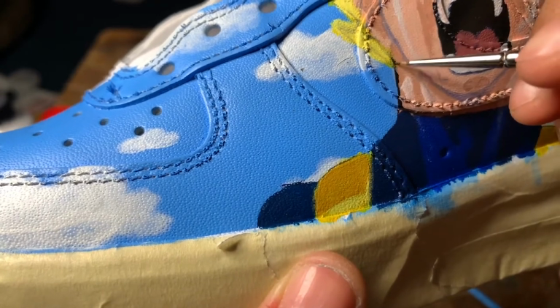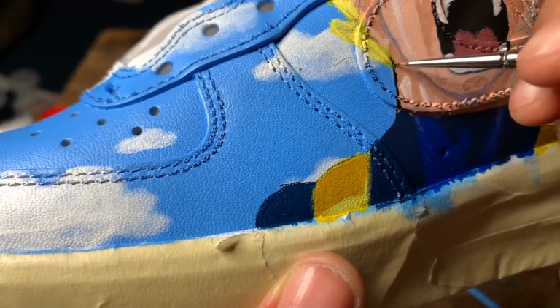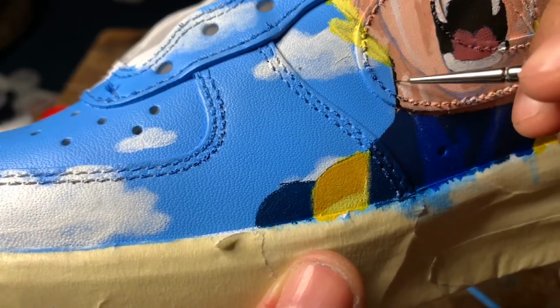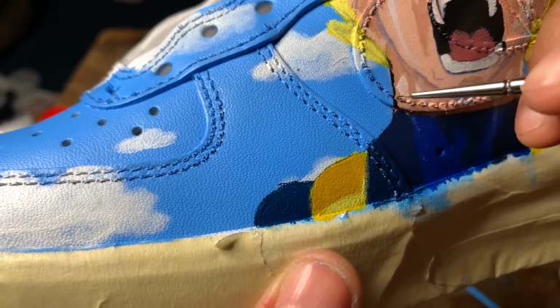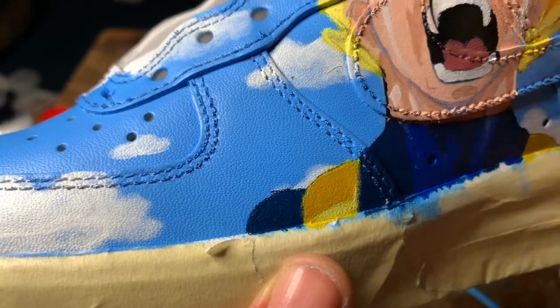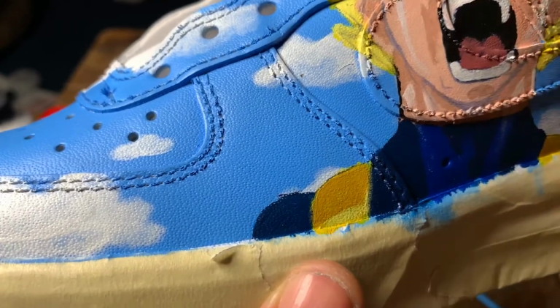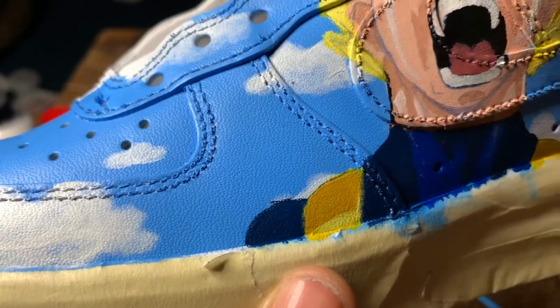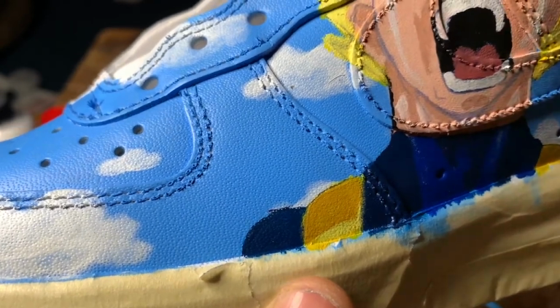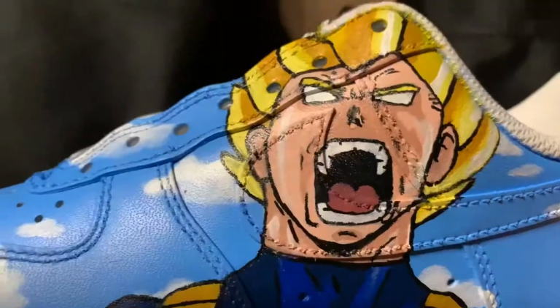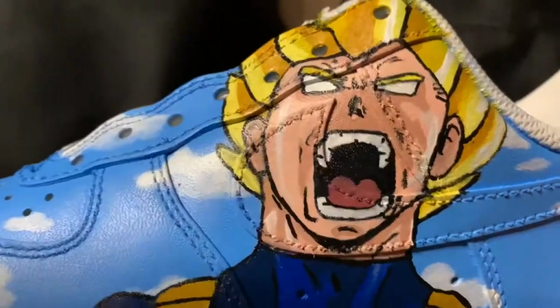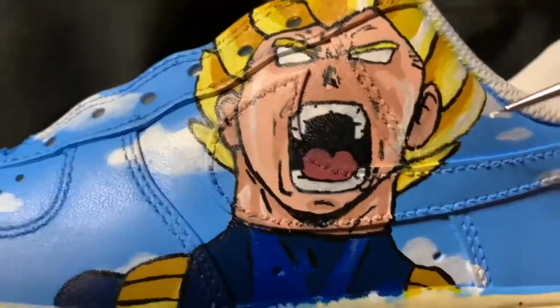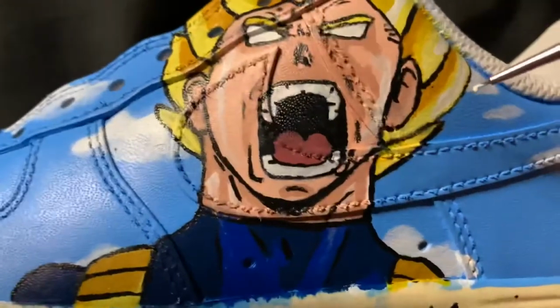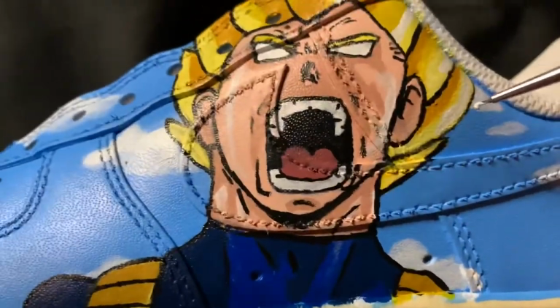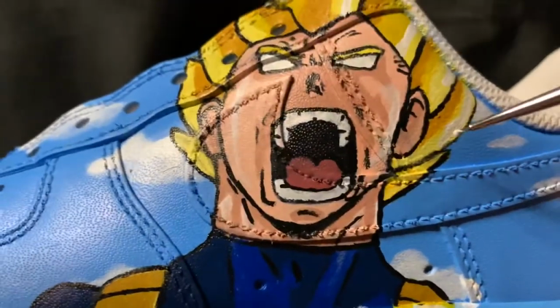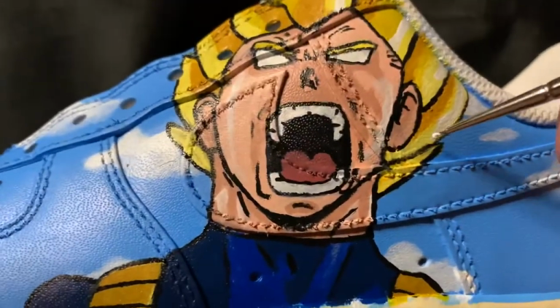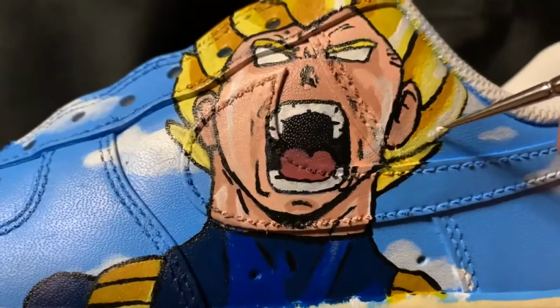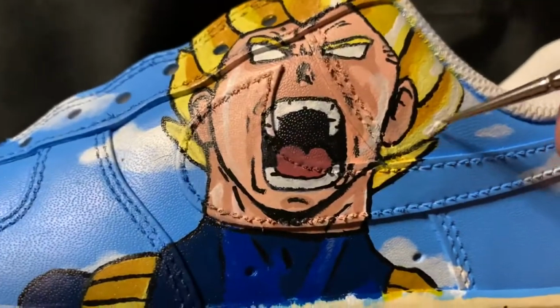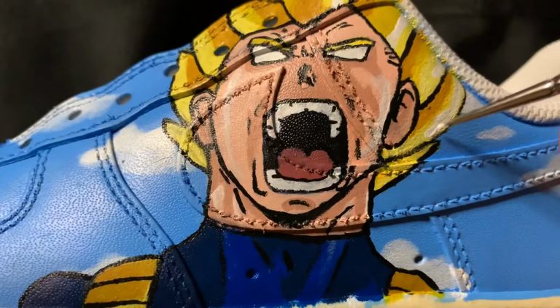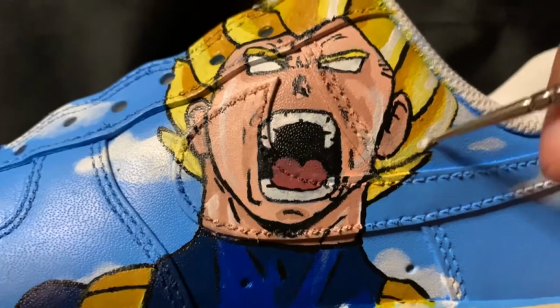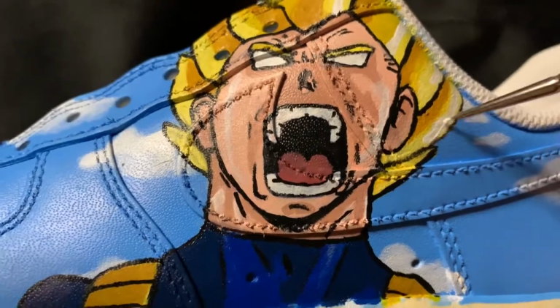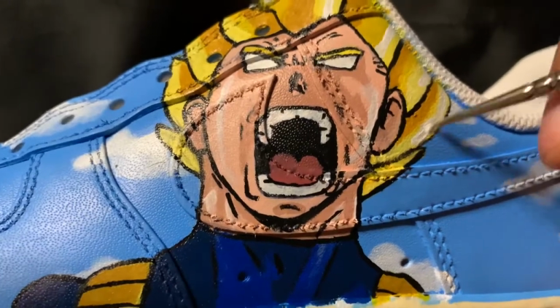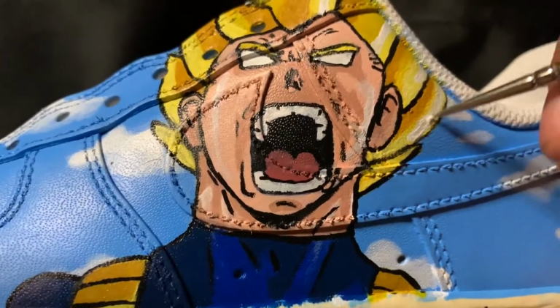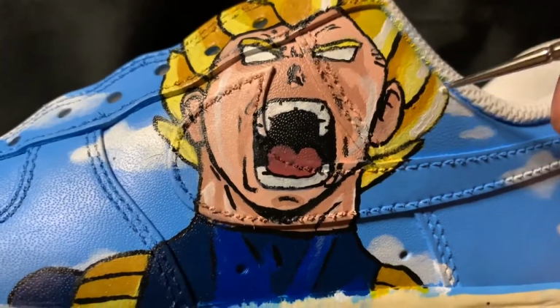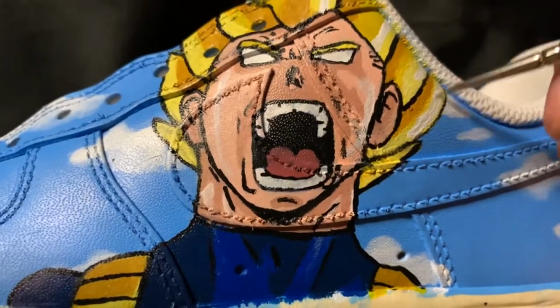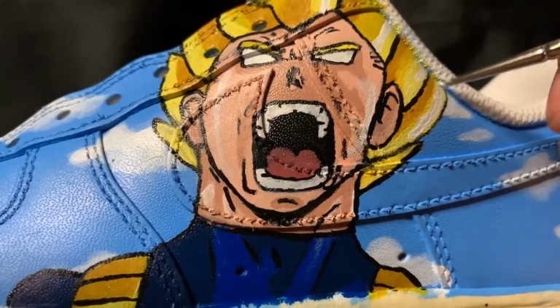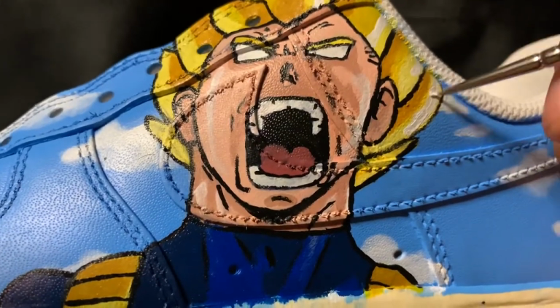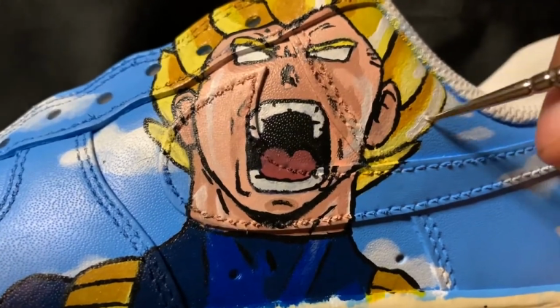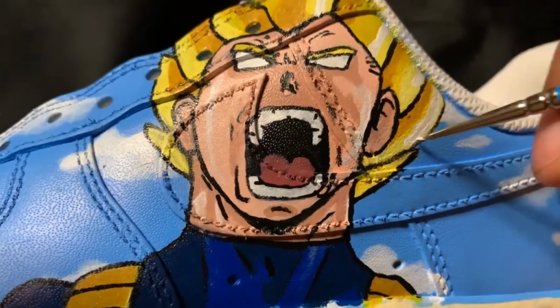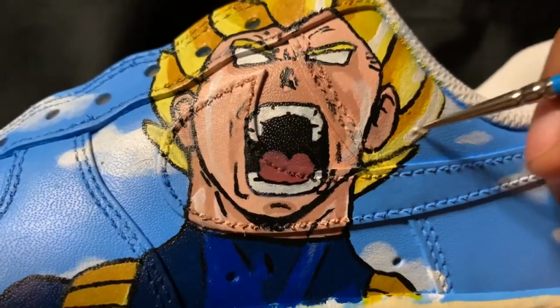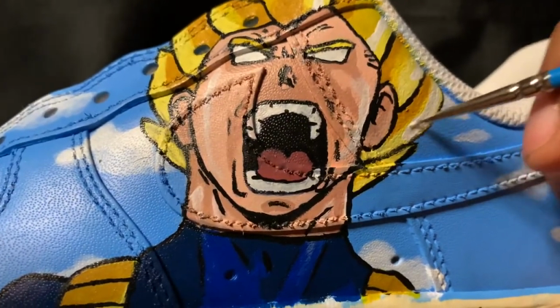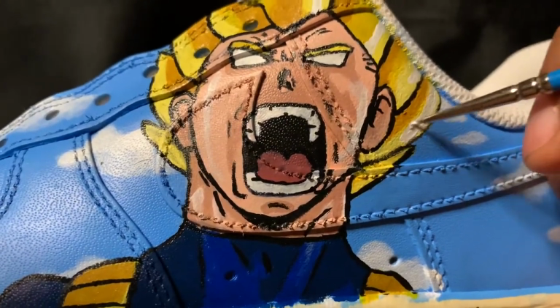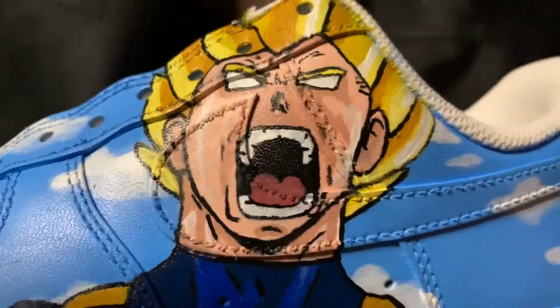Let me know what is your favorite Dragon Ball Z character? Comment down below and let us know your favorite Dragon Ball Z character.